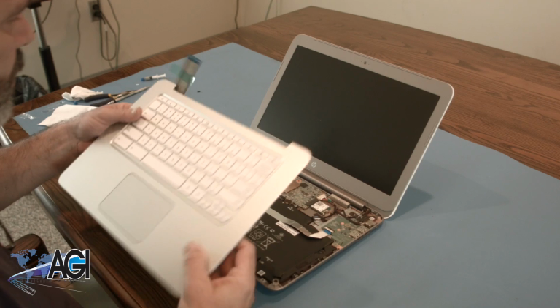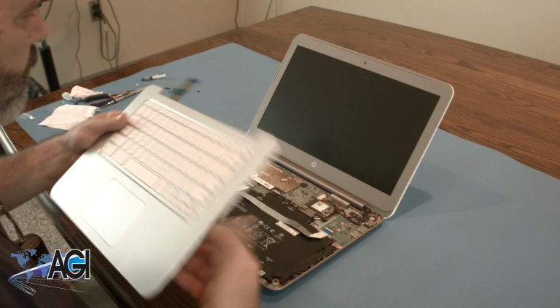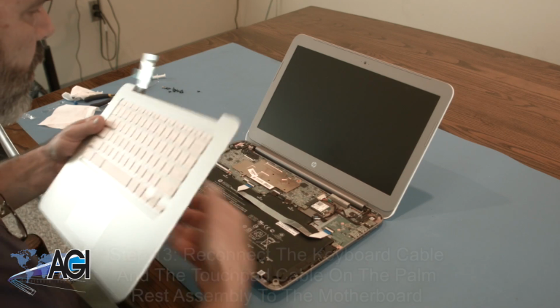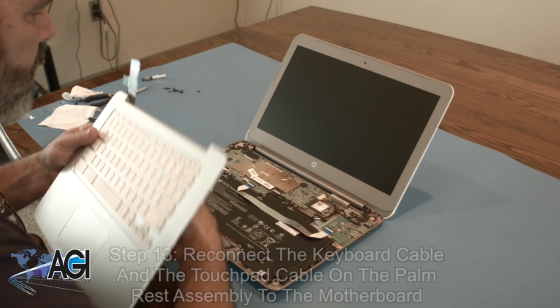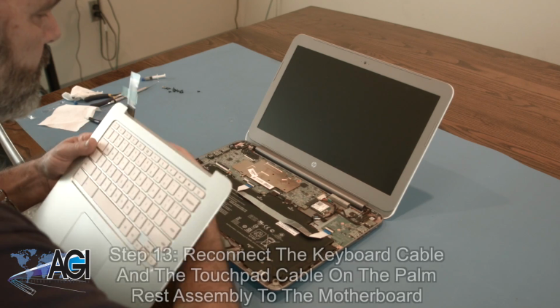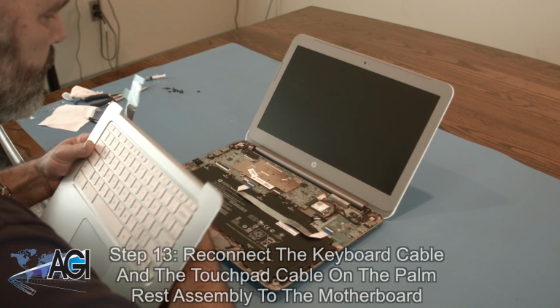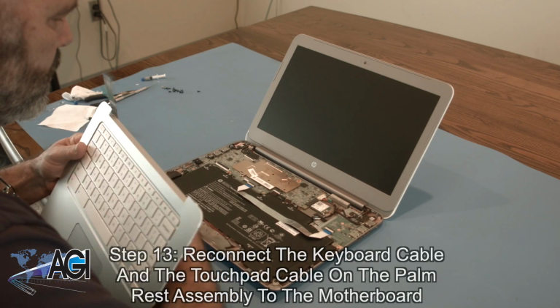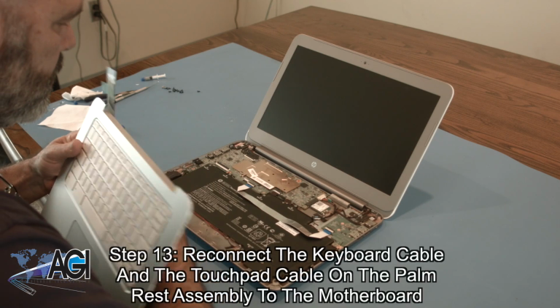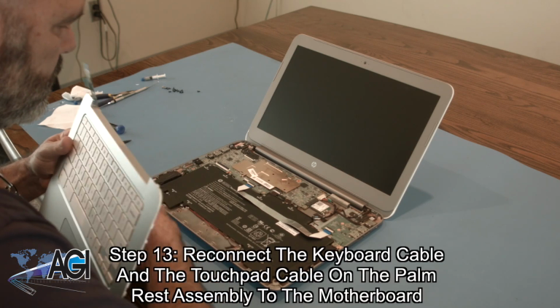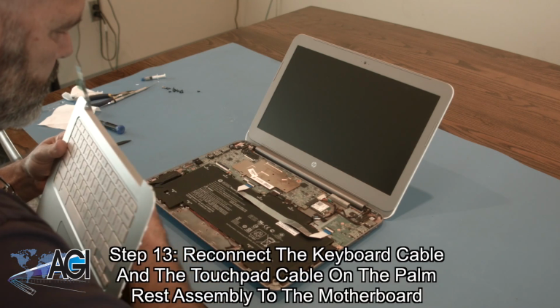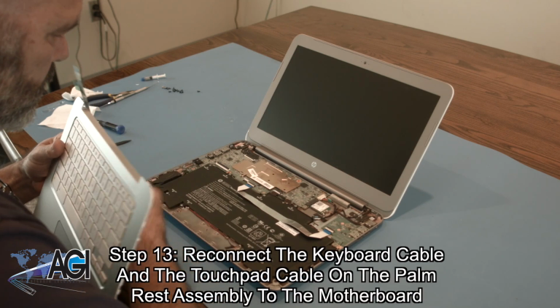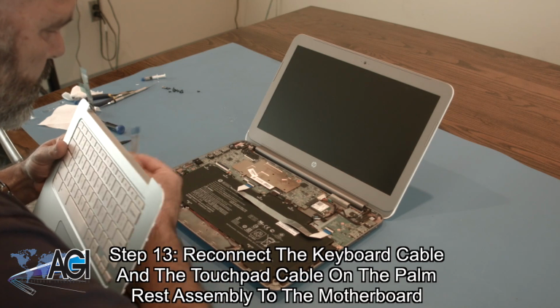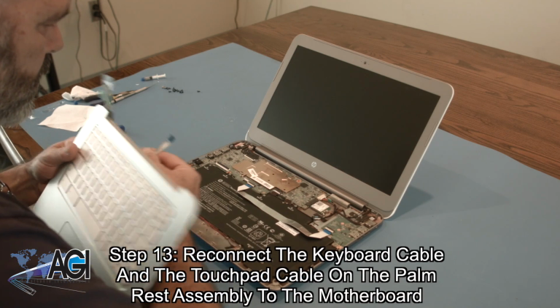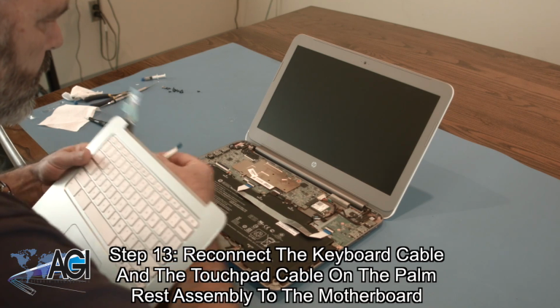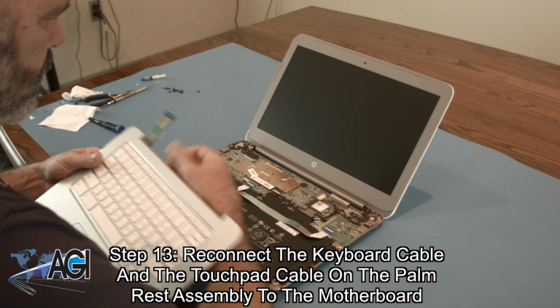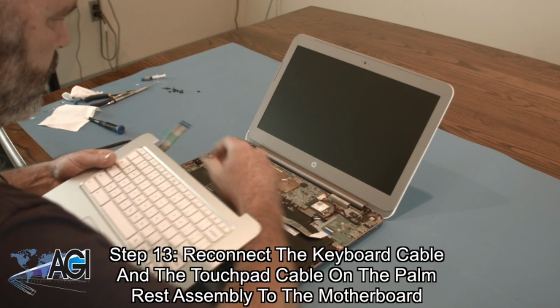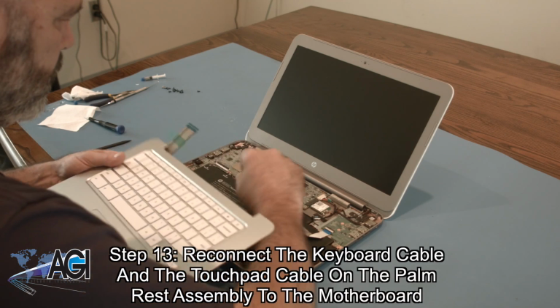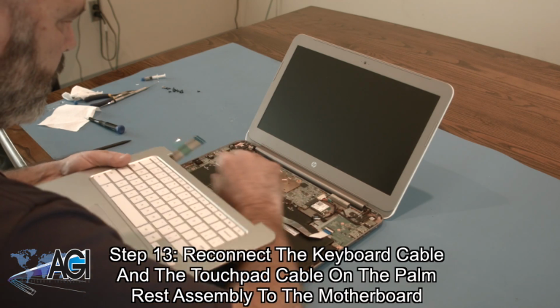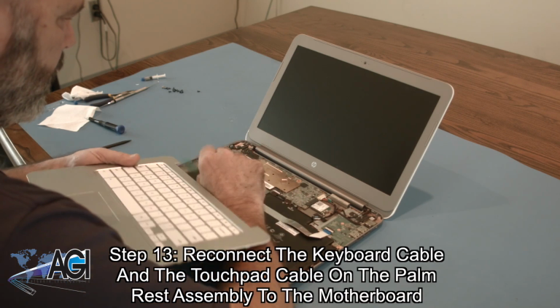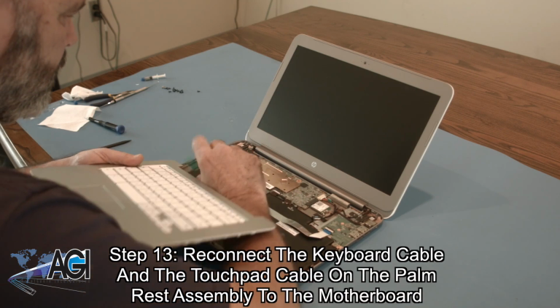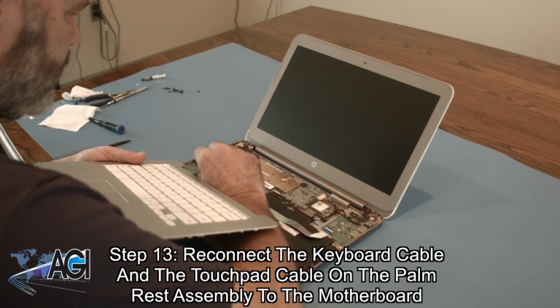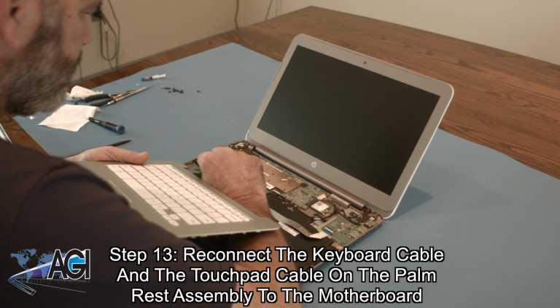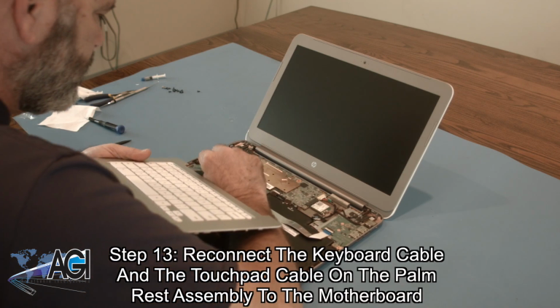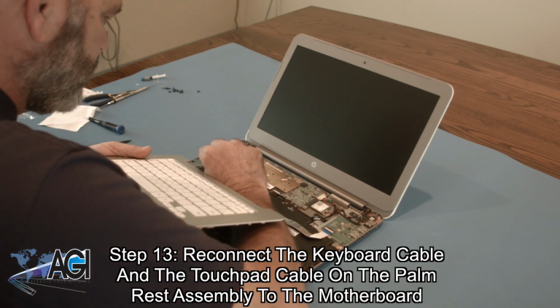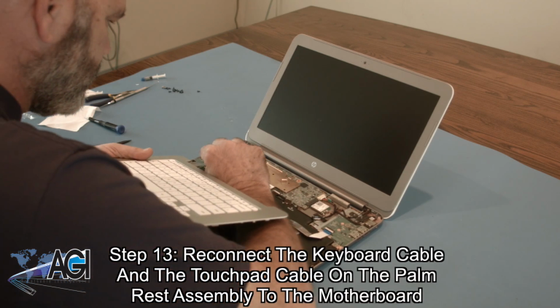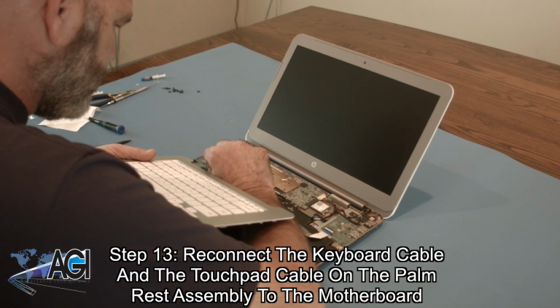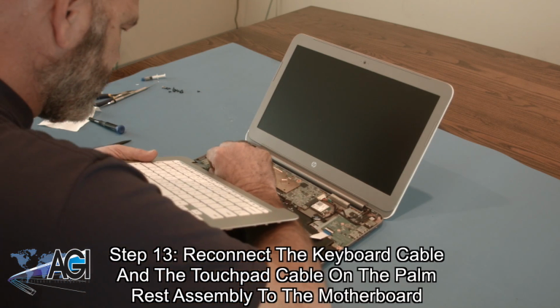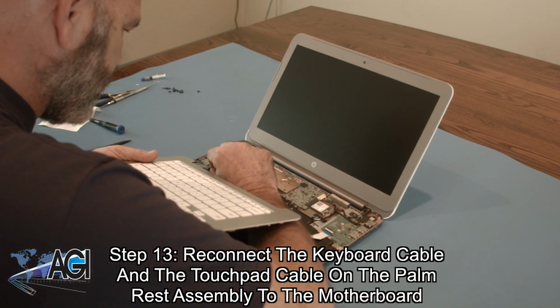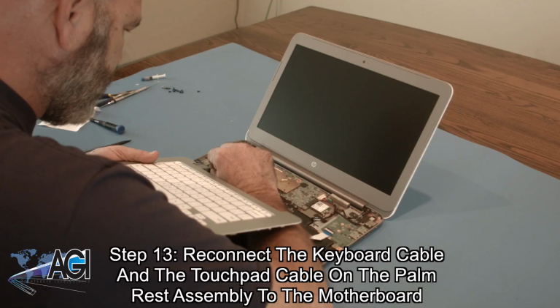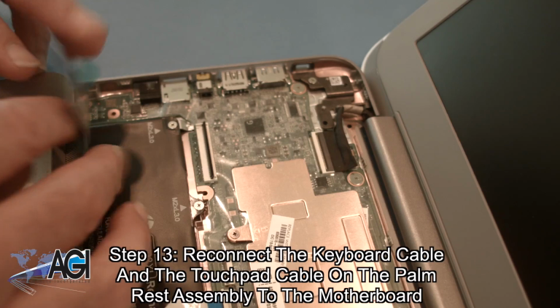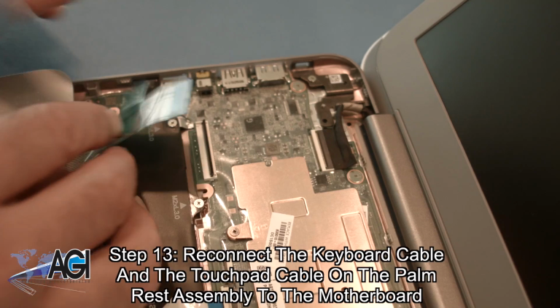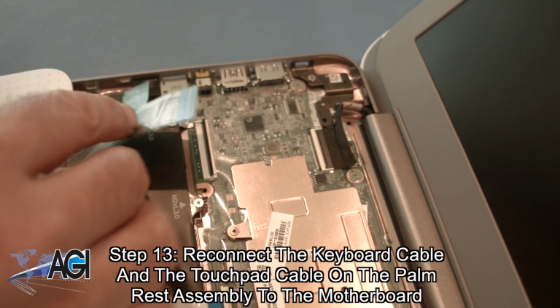Next, you will reconnect the keyboard cable and the touchpad cable on the palm rest assembly to the motherboard.